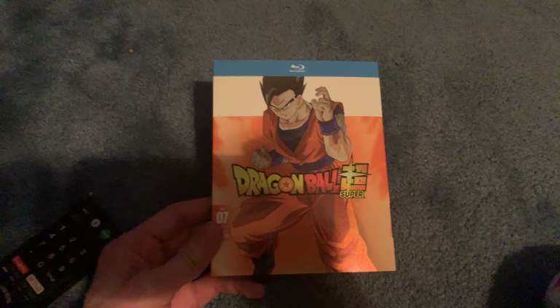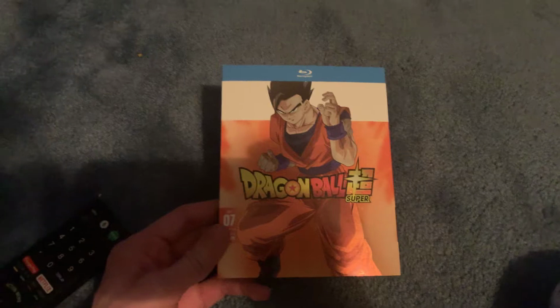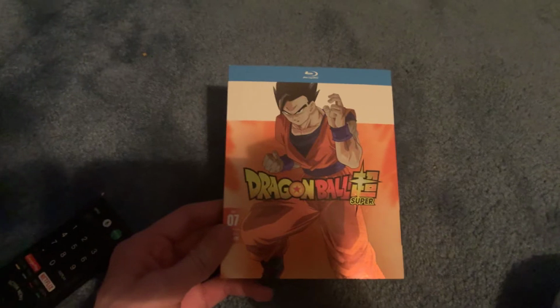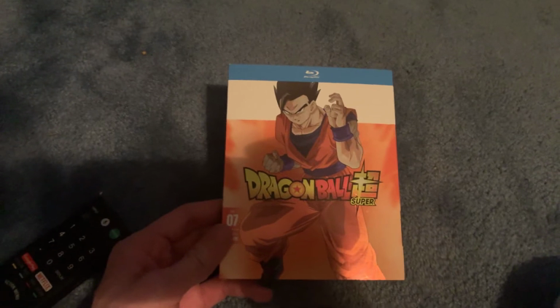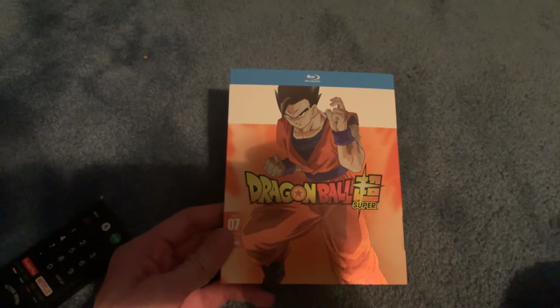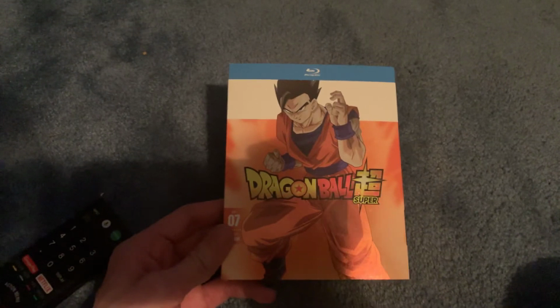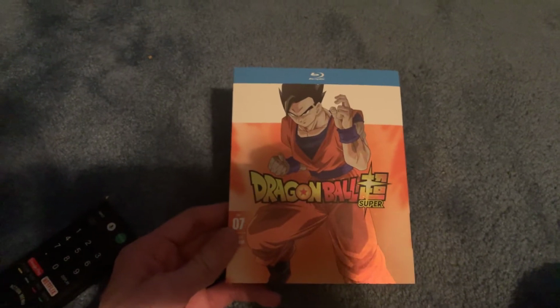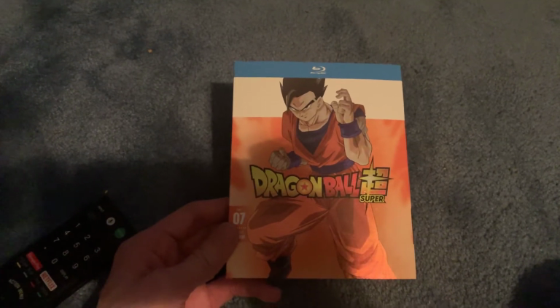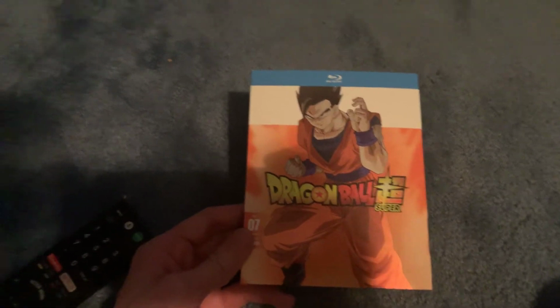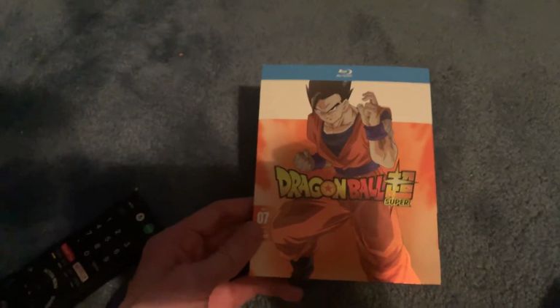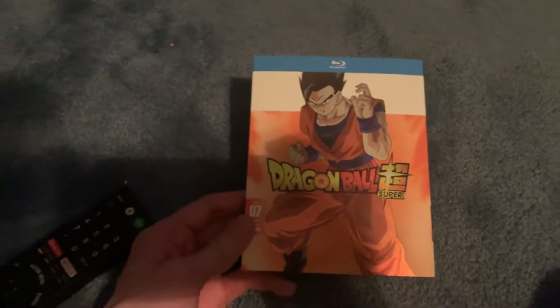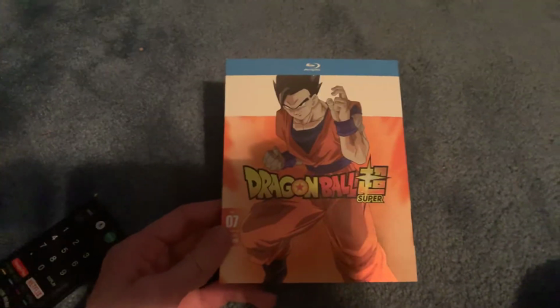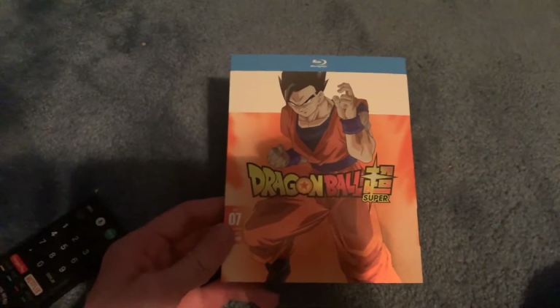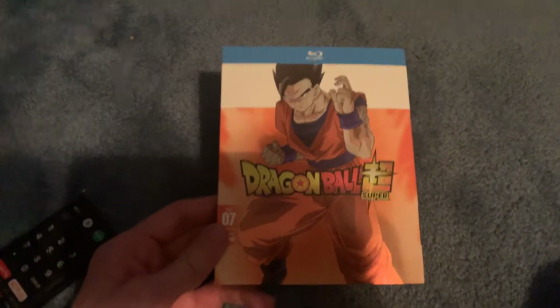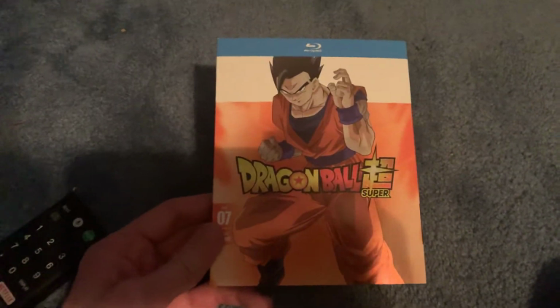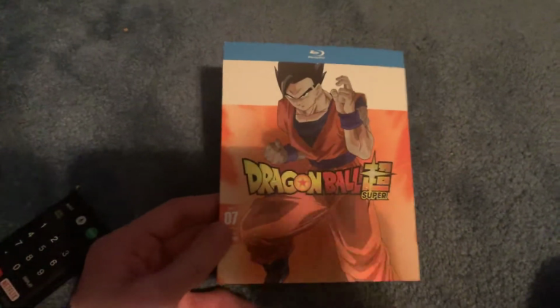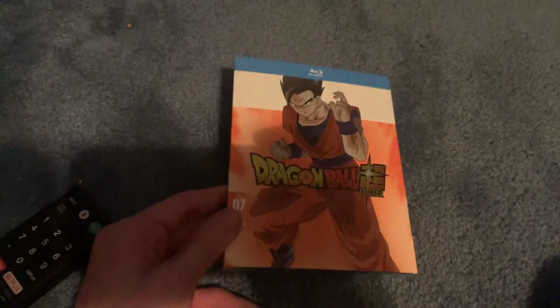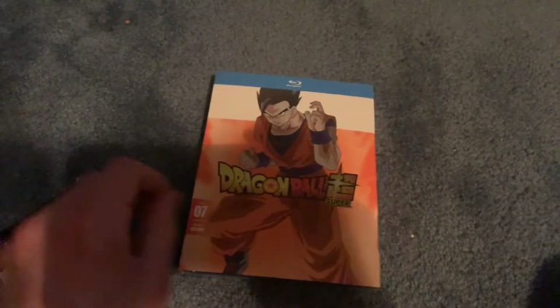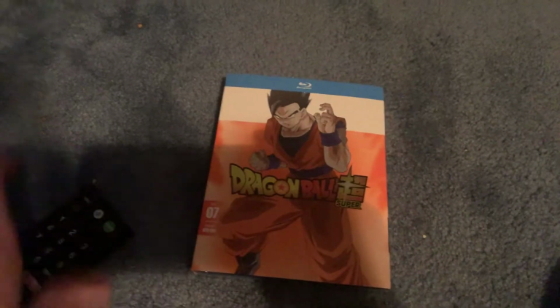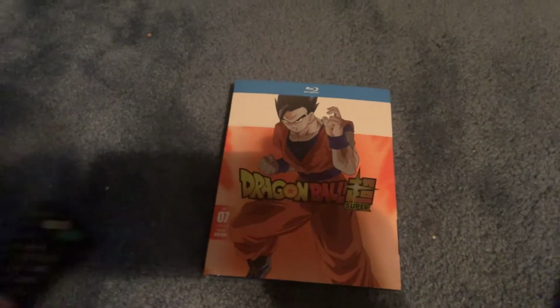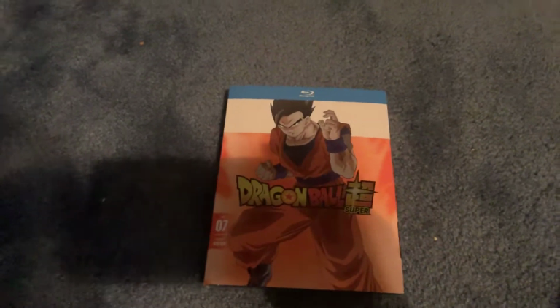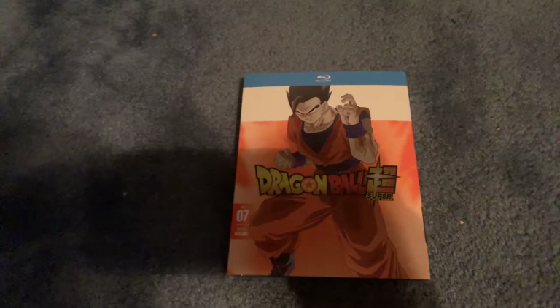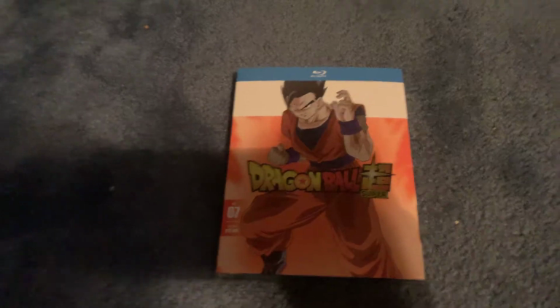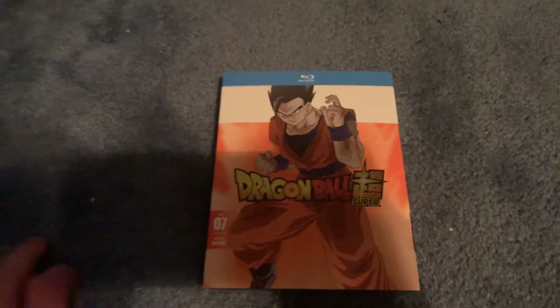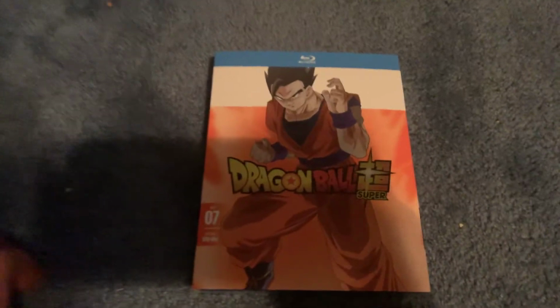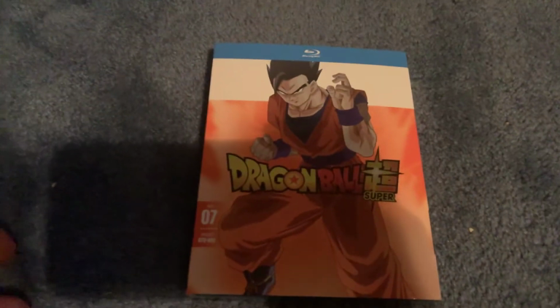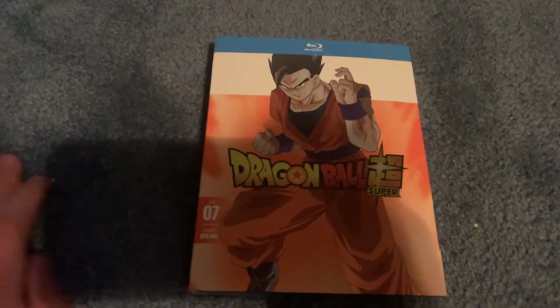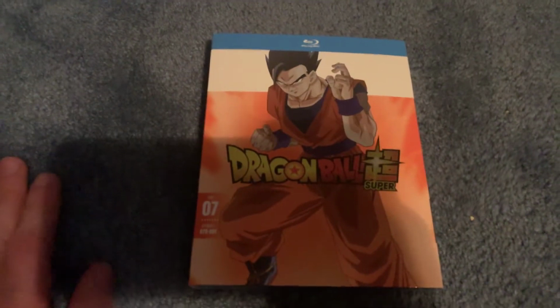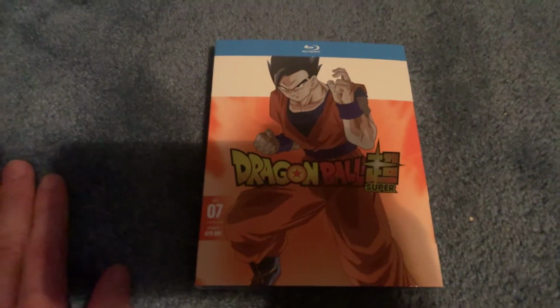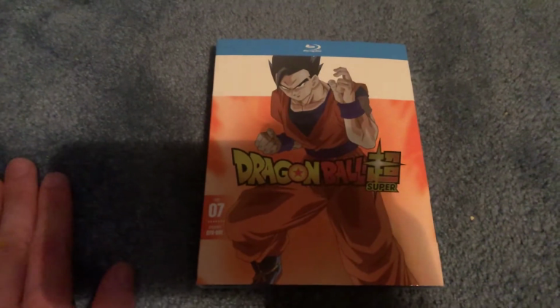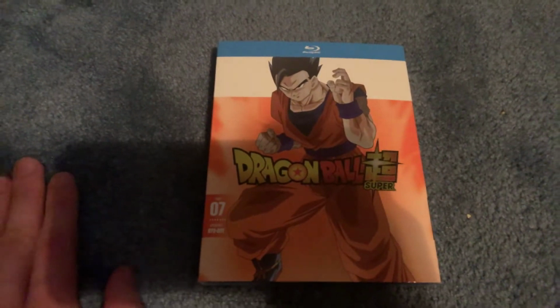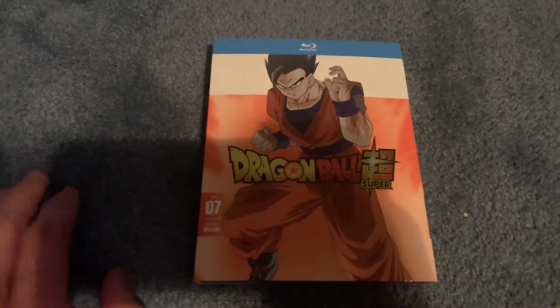Hey guys, R.S. Chaos Master Brian here. How's it going? This will be a real quick unboxing and then a brief discussion afterwards.